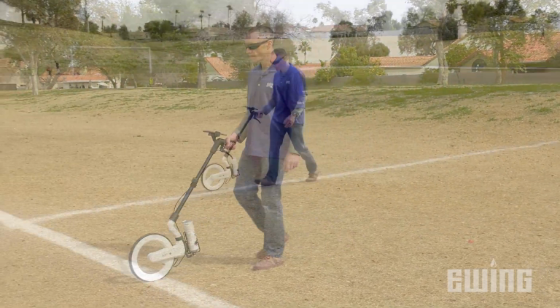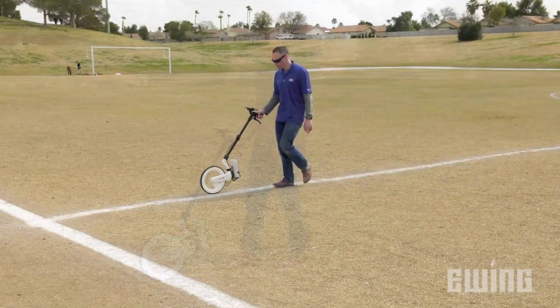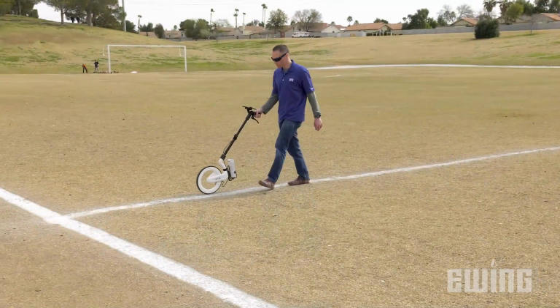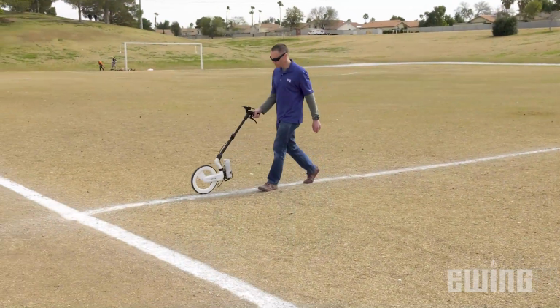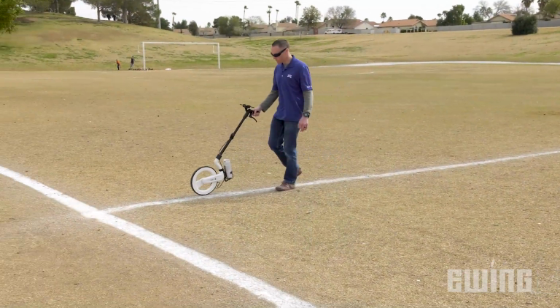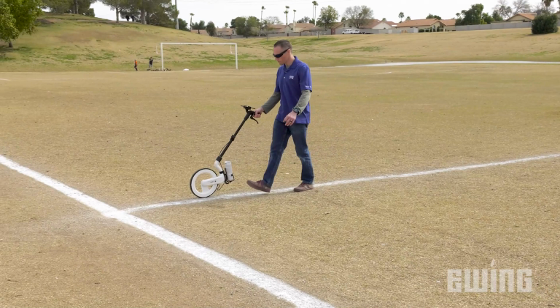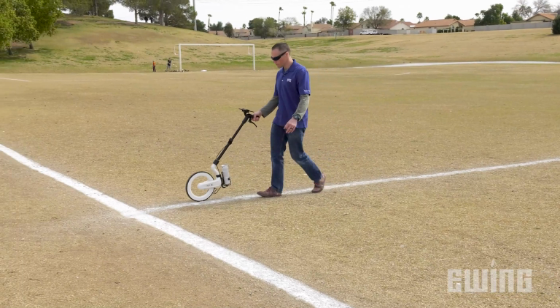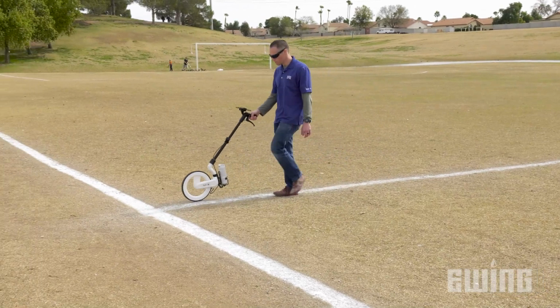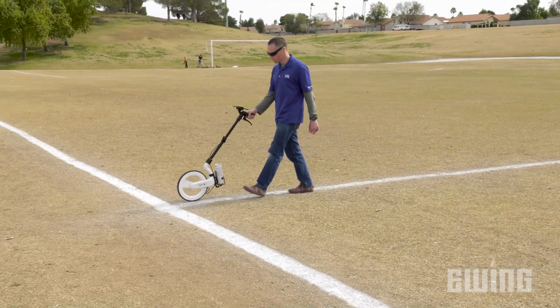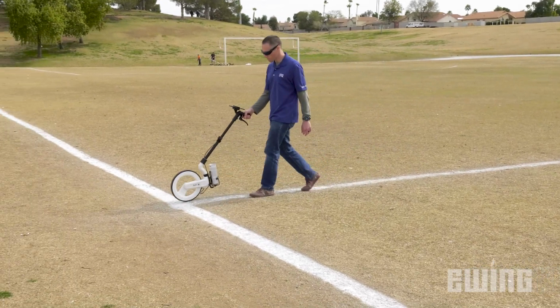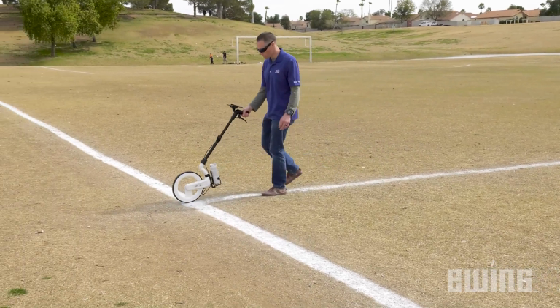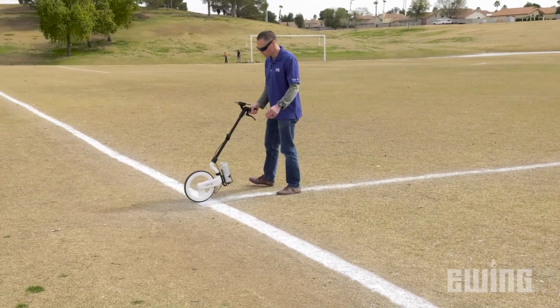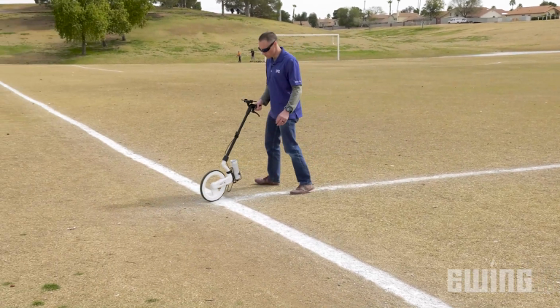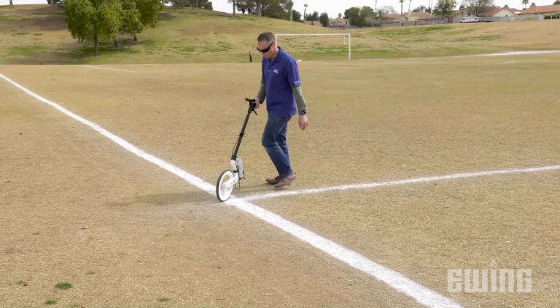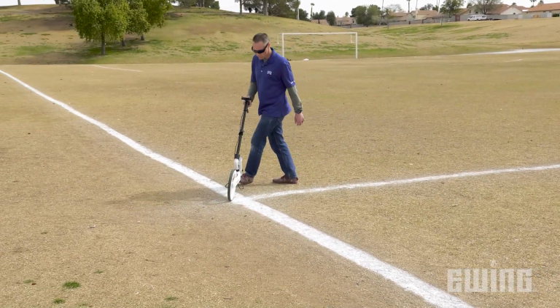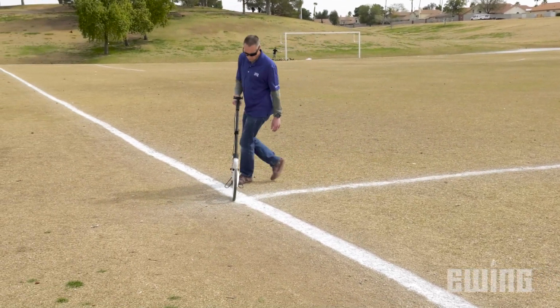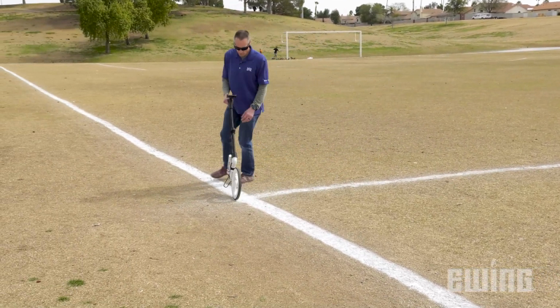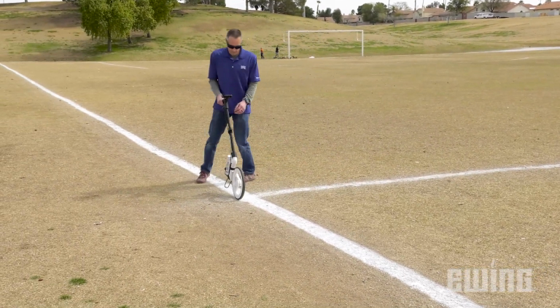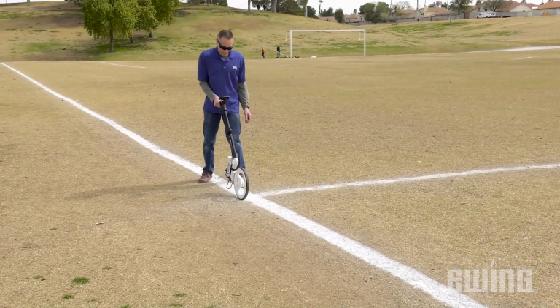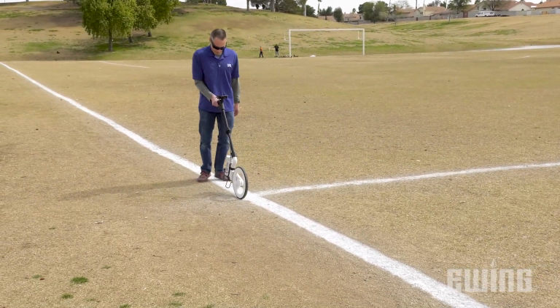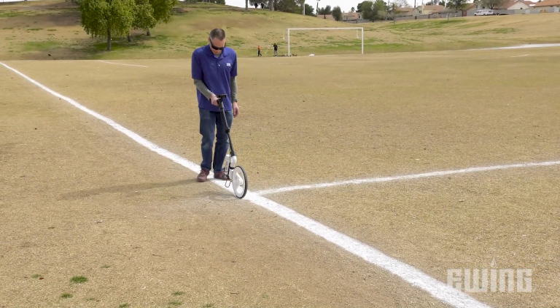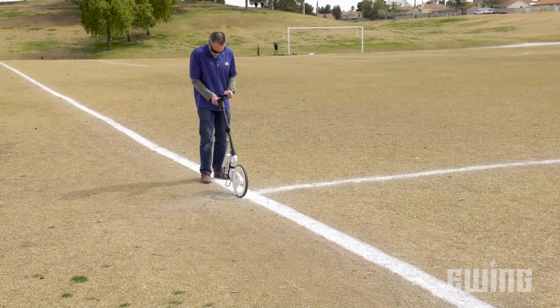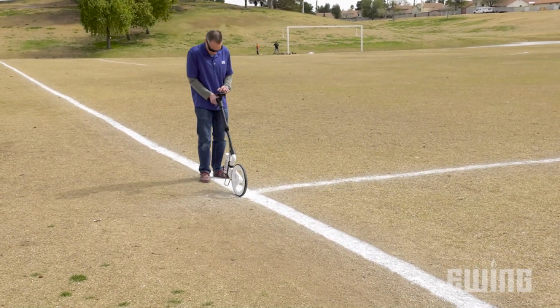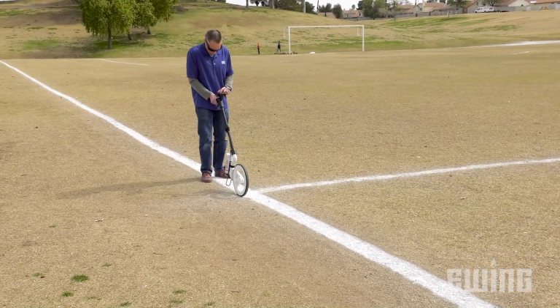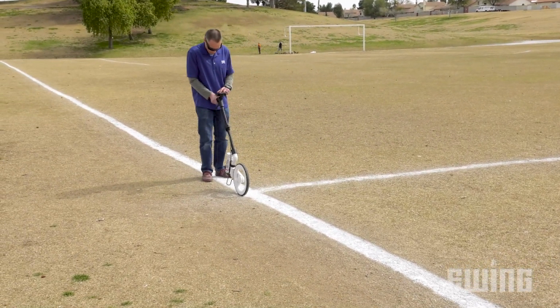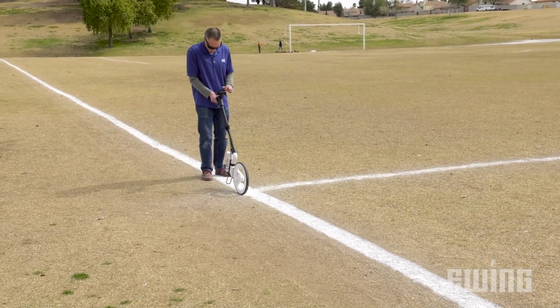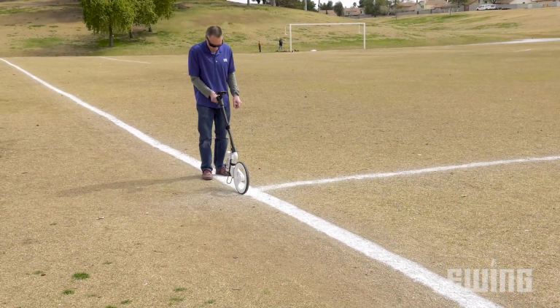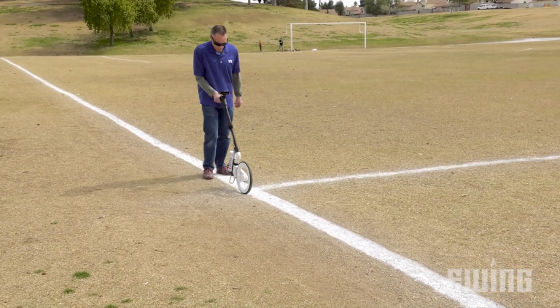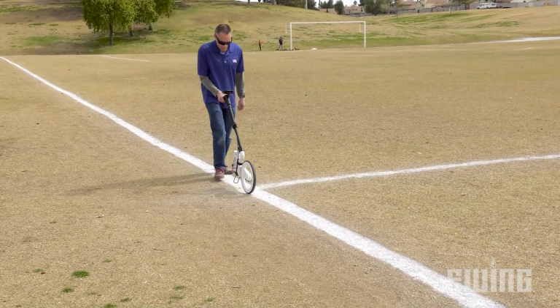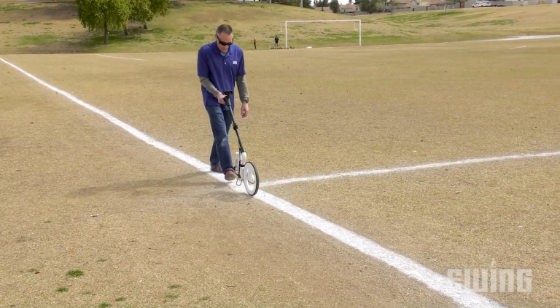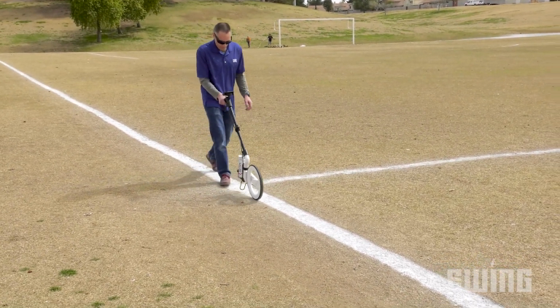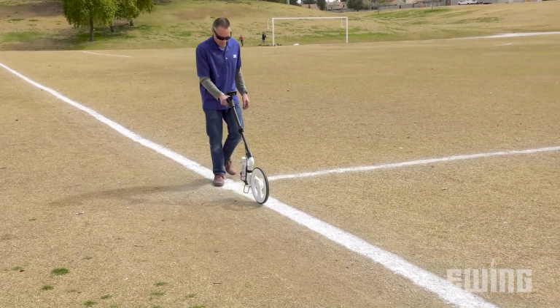While taking your measurements, it's important to keep the wheel upright and on the ground at all times to maintain accuracy.